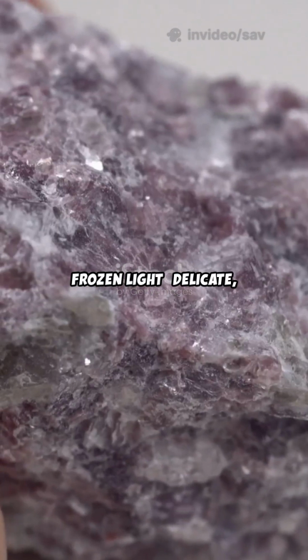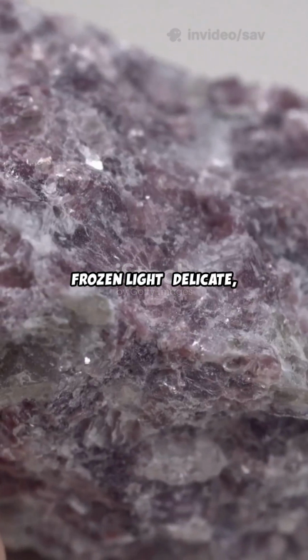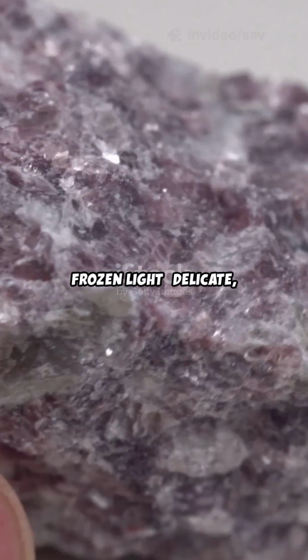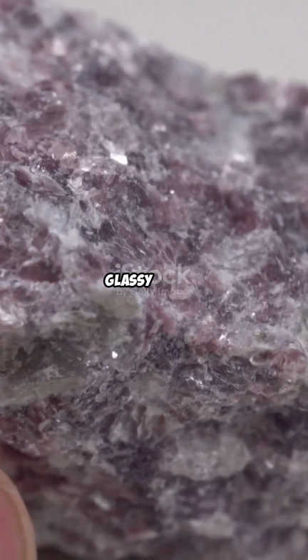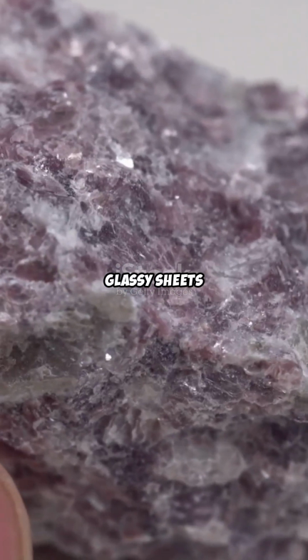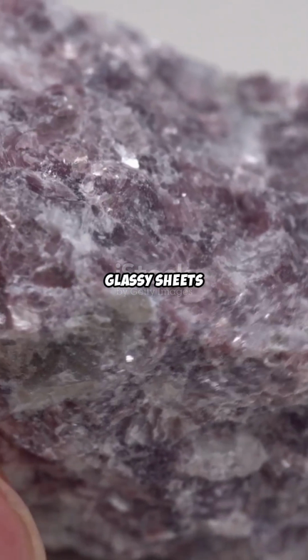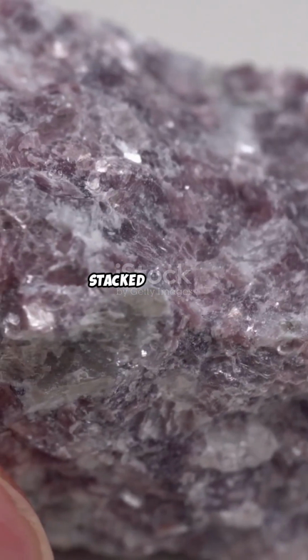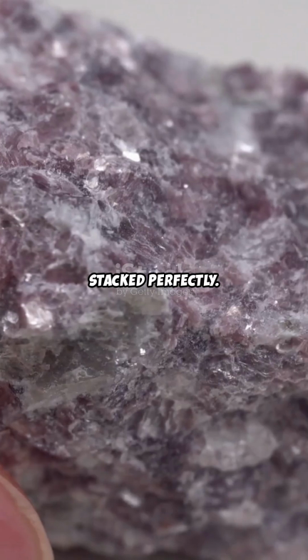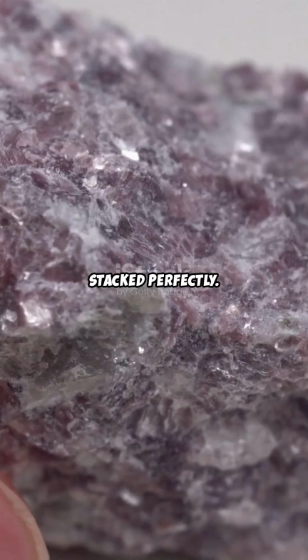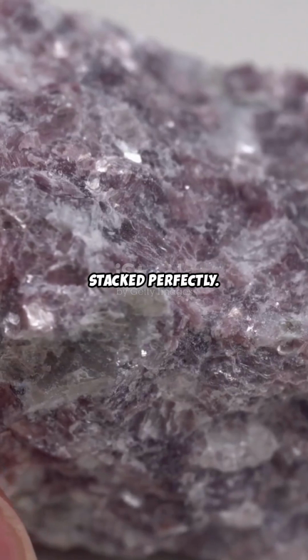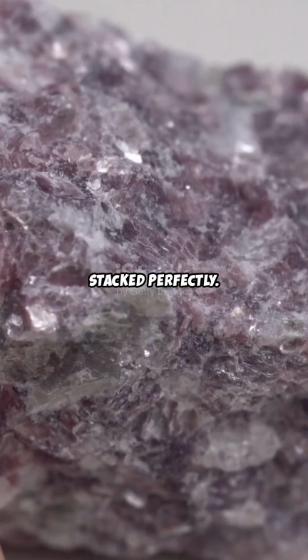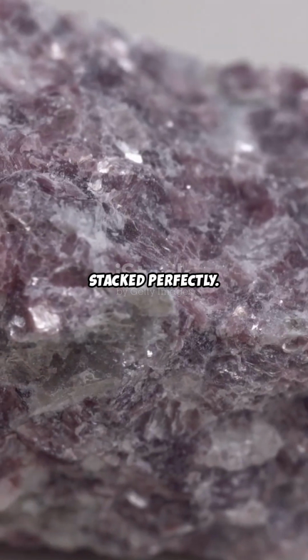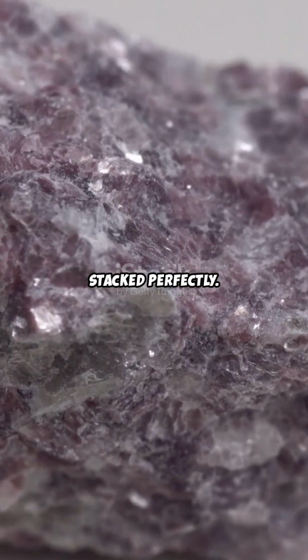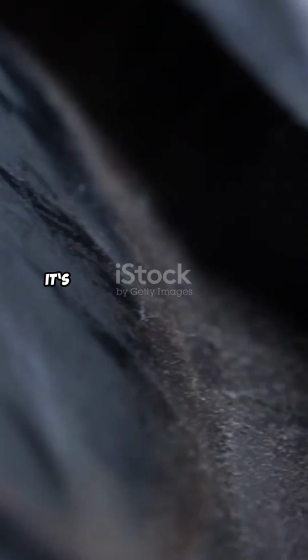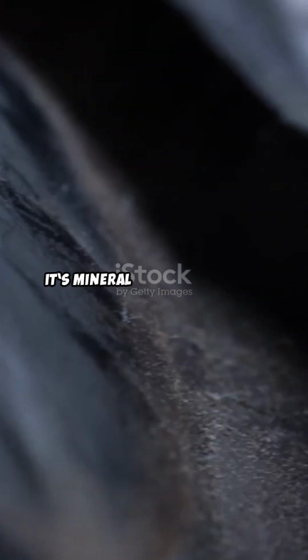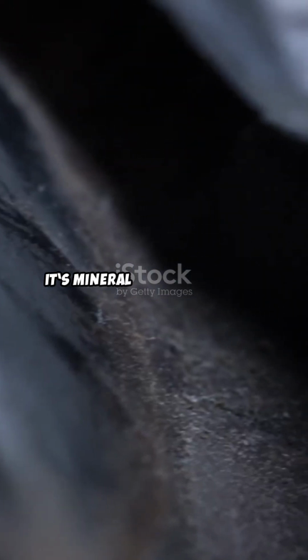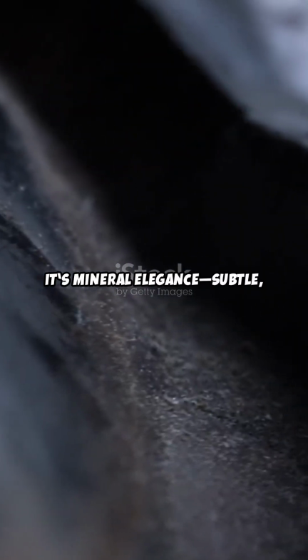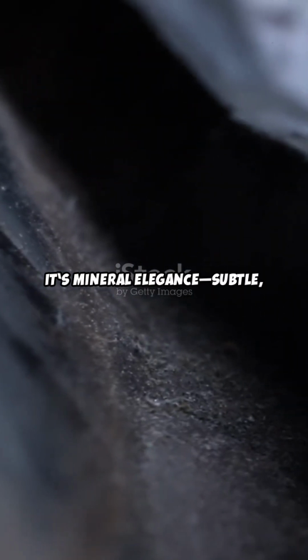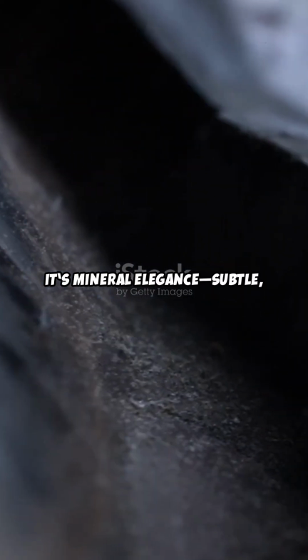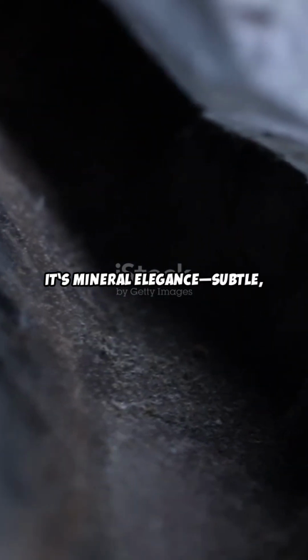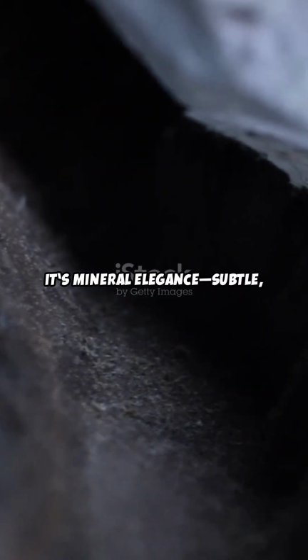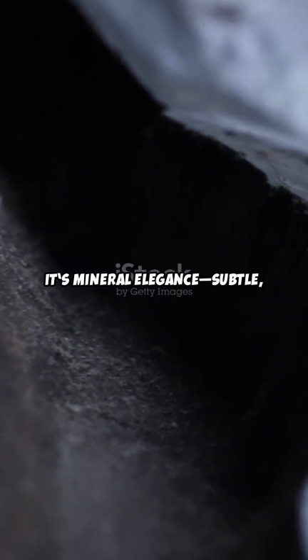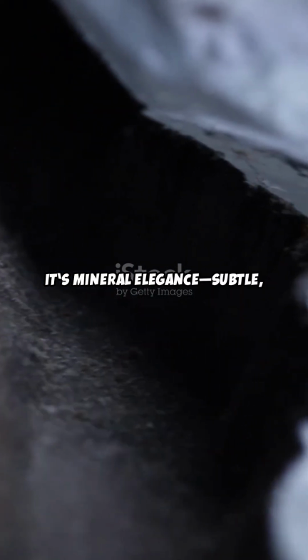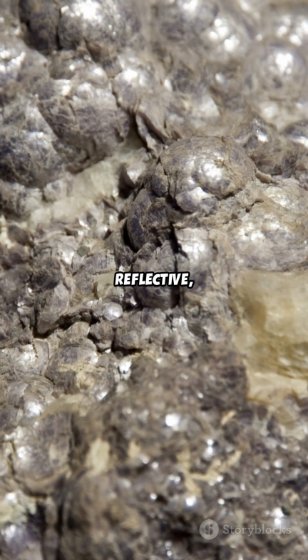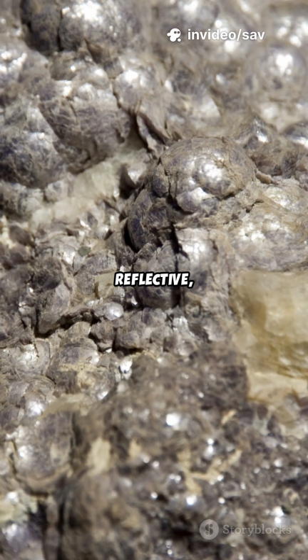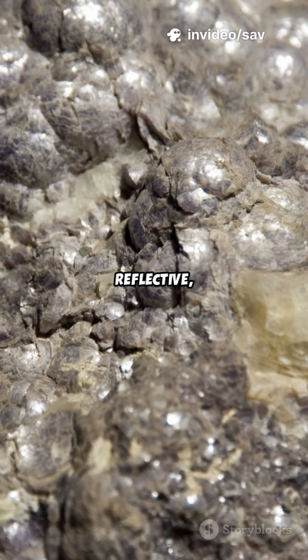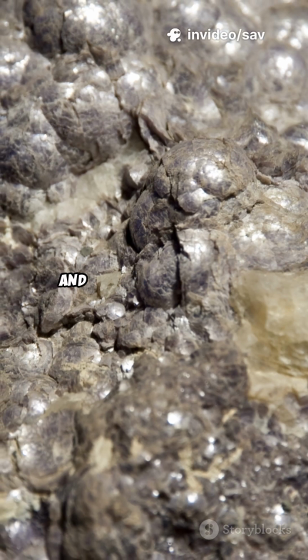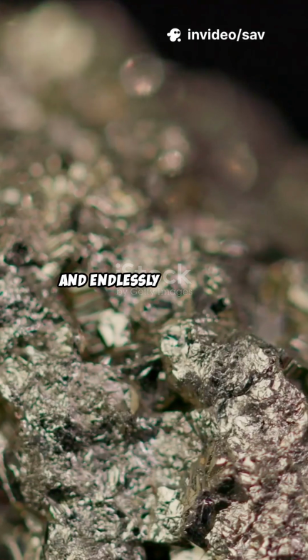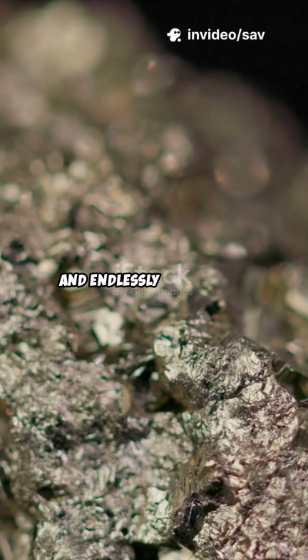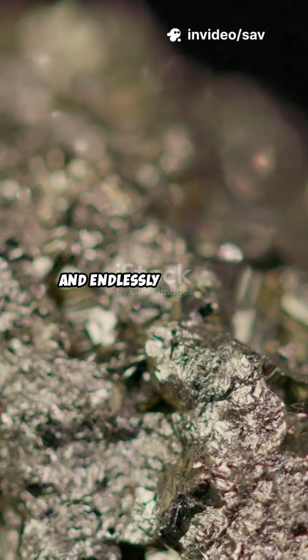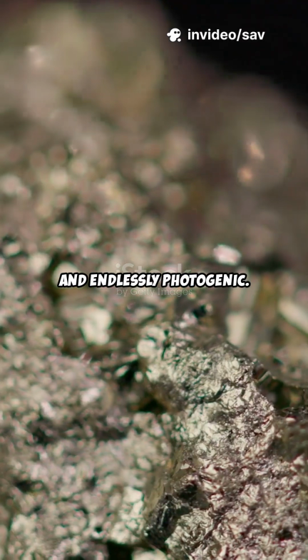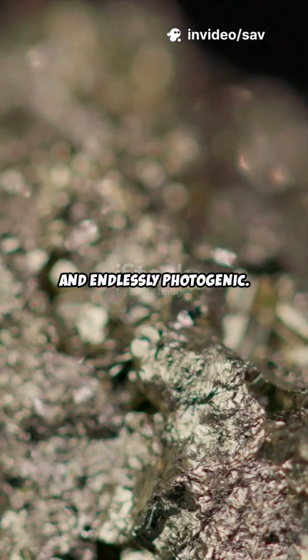Delicate, glassy sheets stacked perfectly. It's mineral elegance — subtle, reflective, and endlessly photogenic.